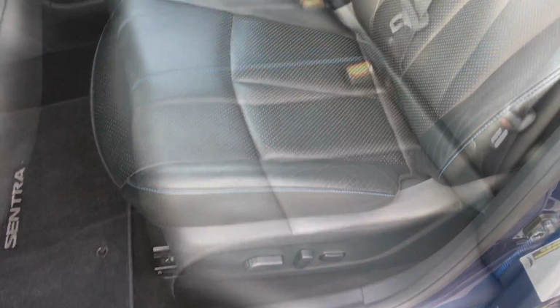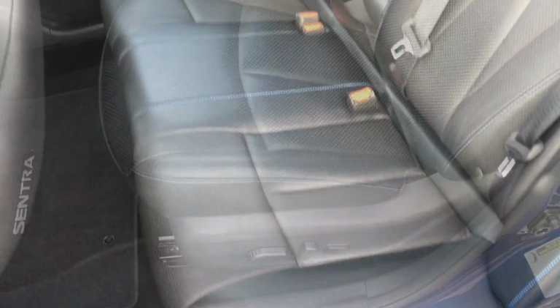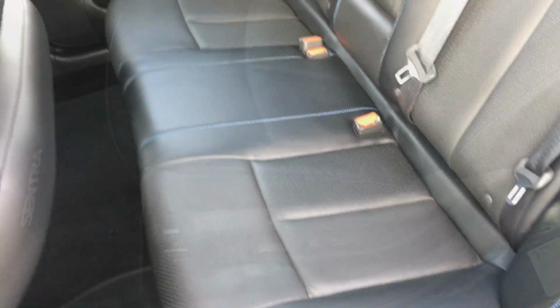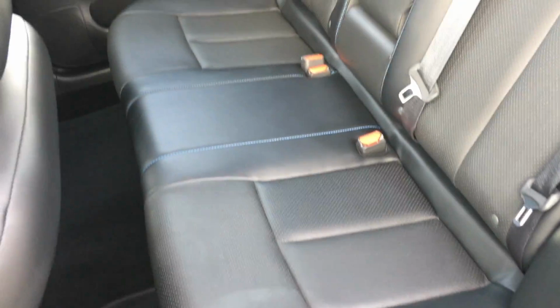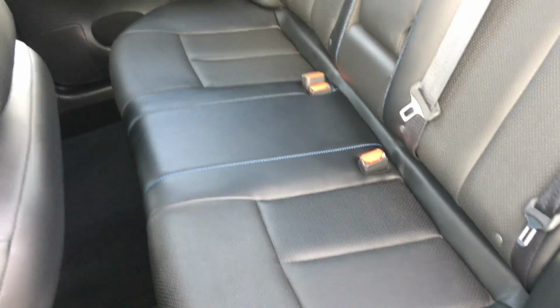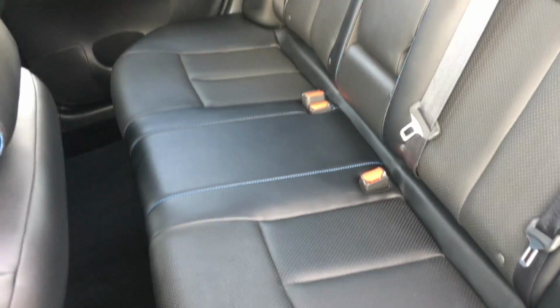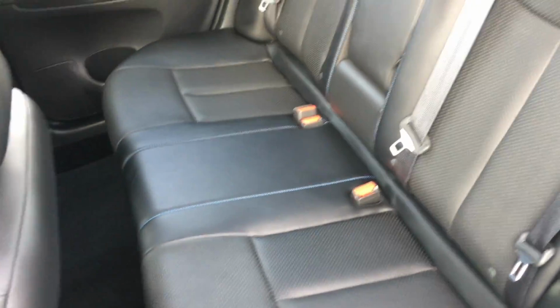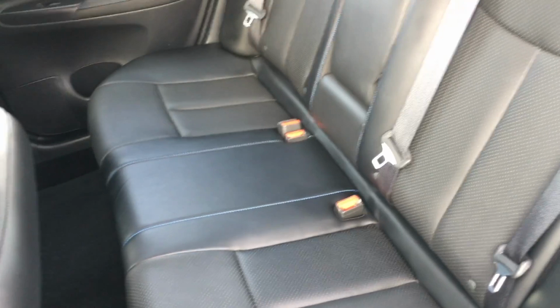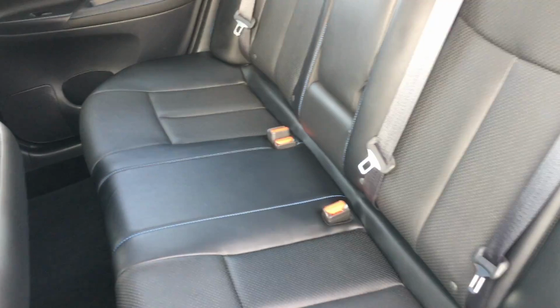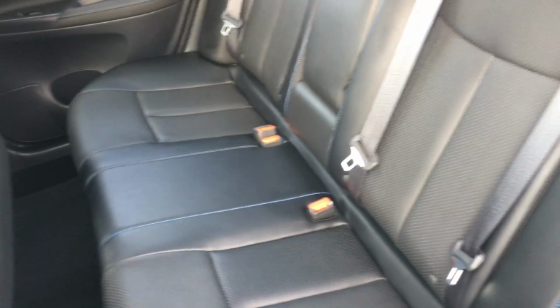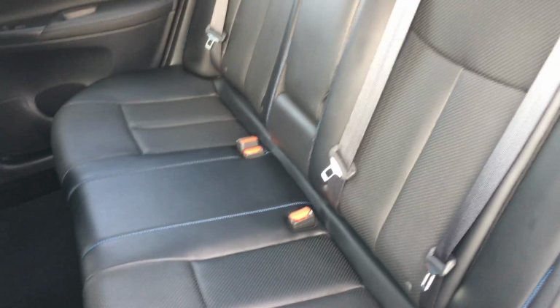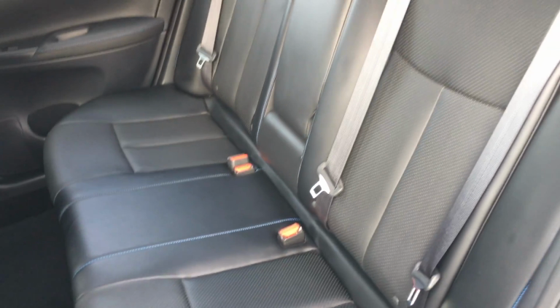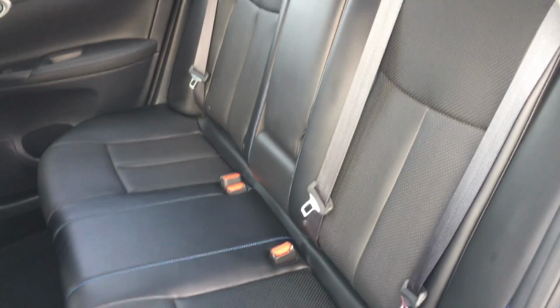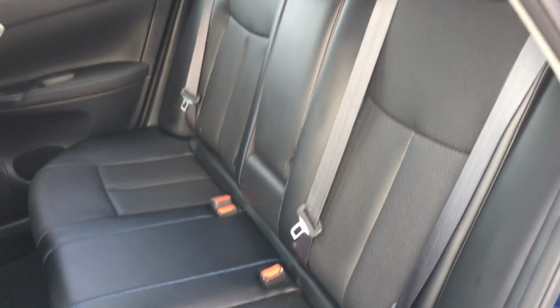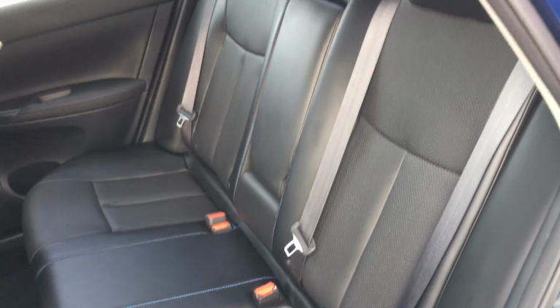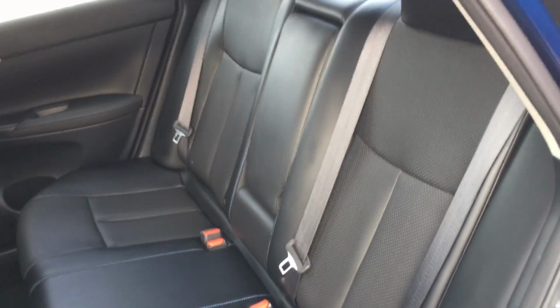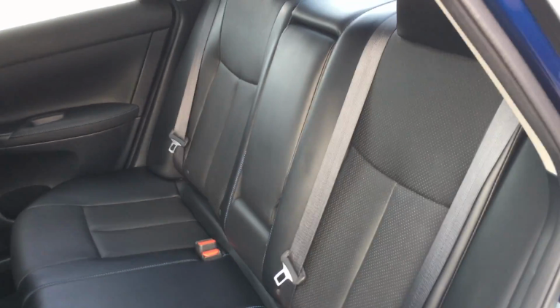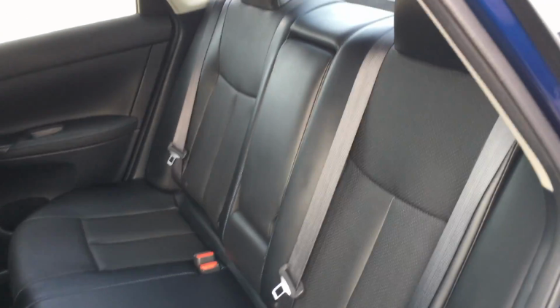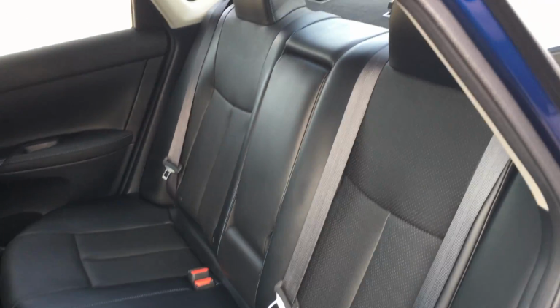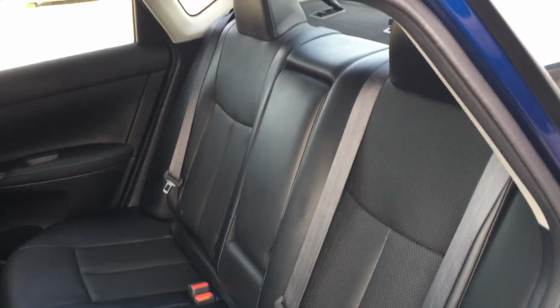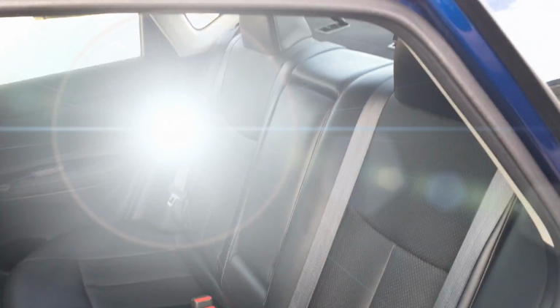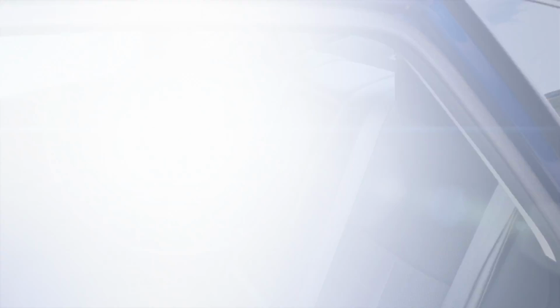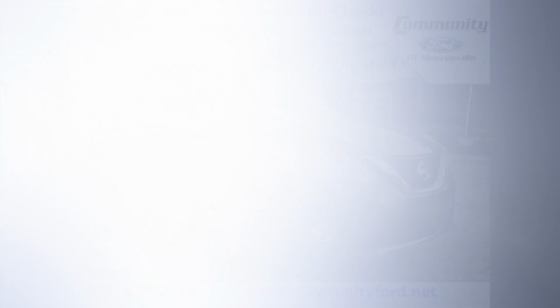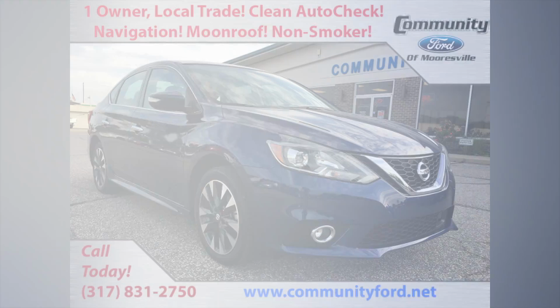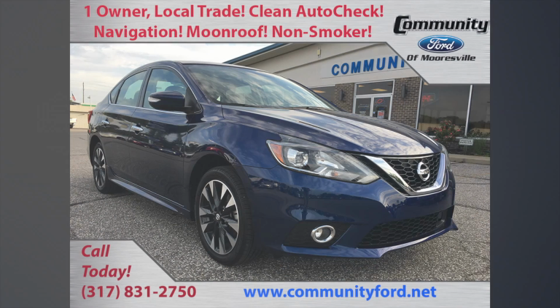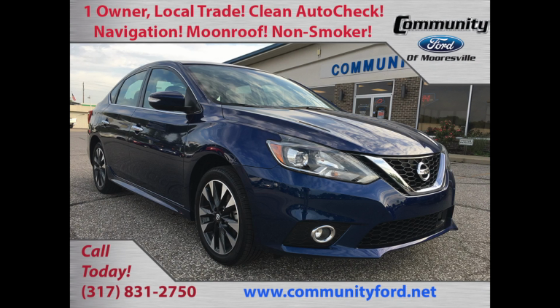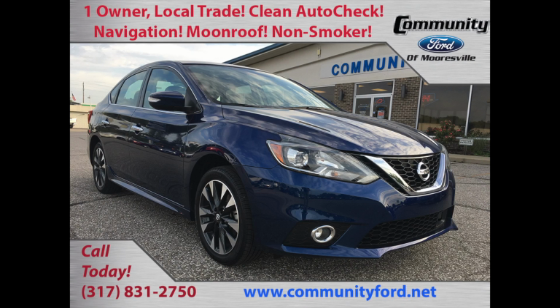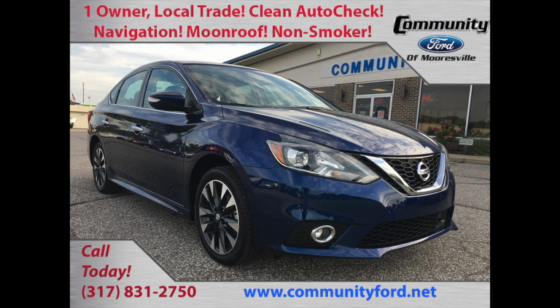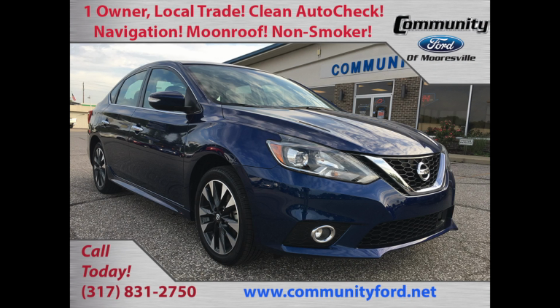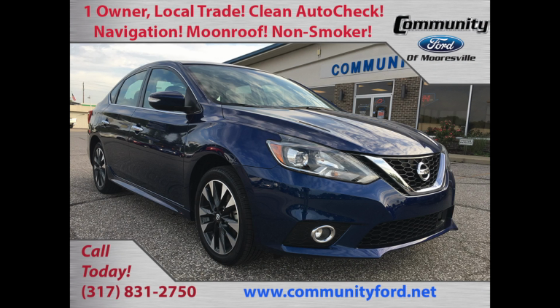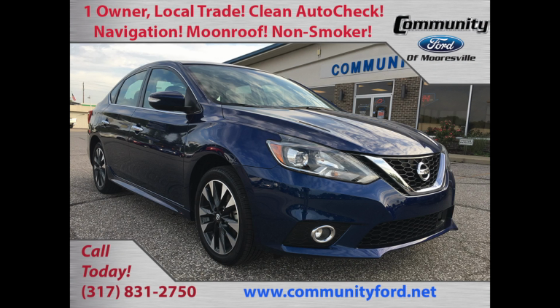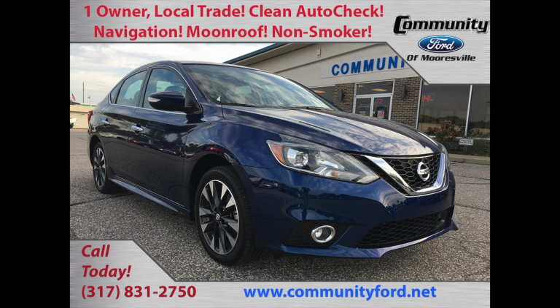You've got to come check this thing out. 201 Ford Drive or www.communityford.net.